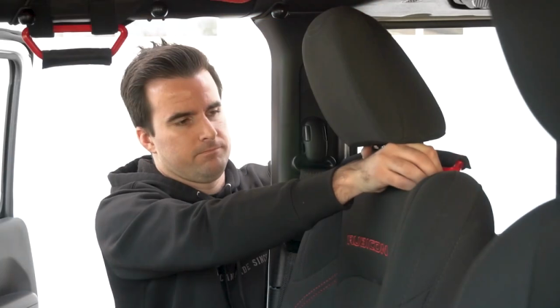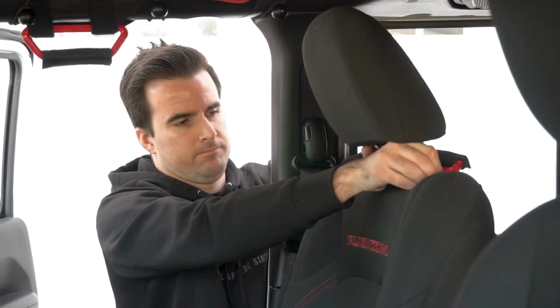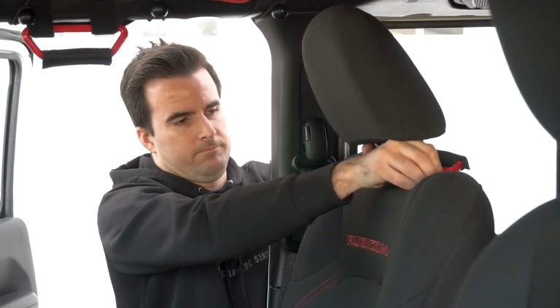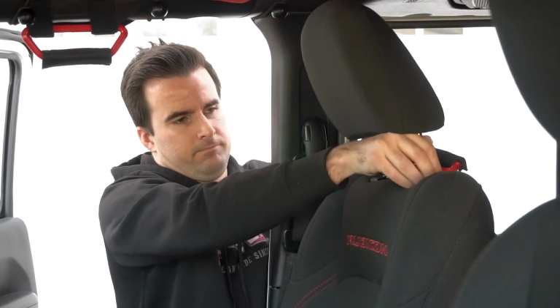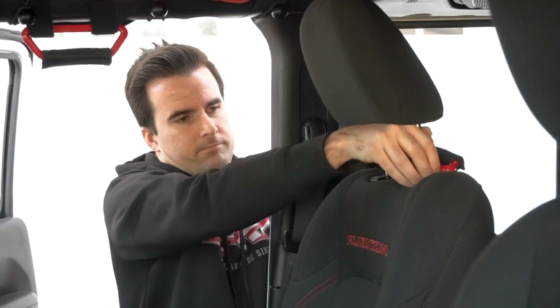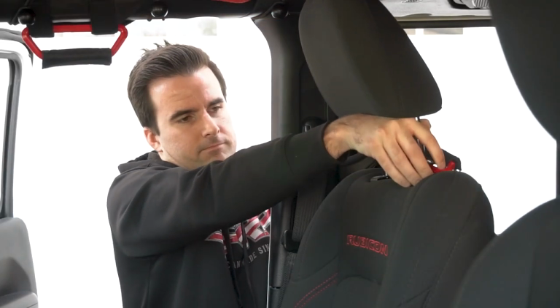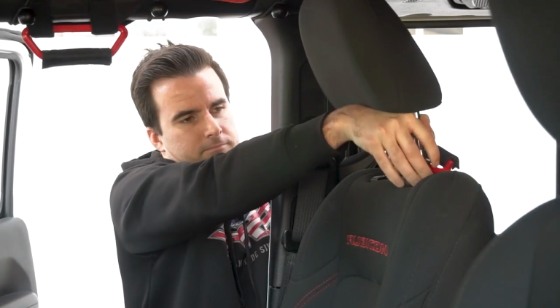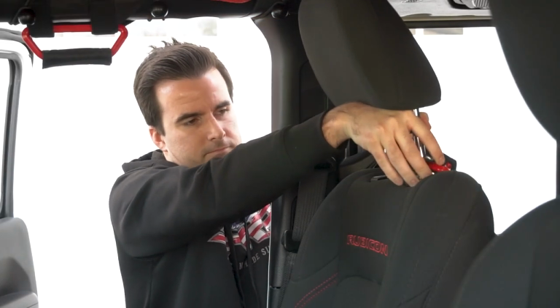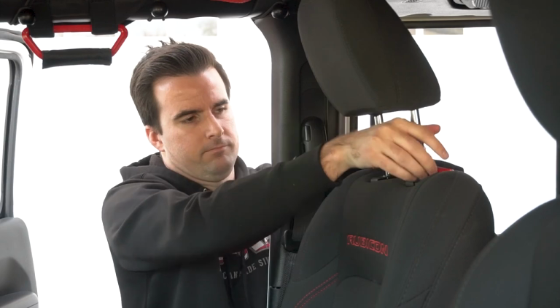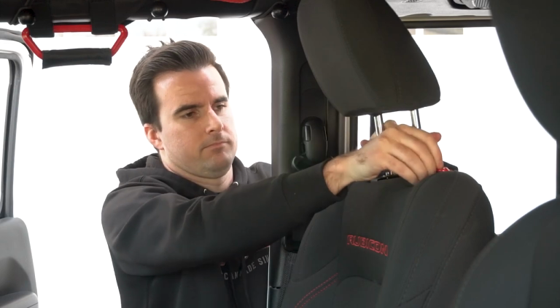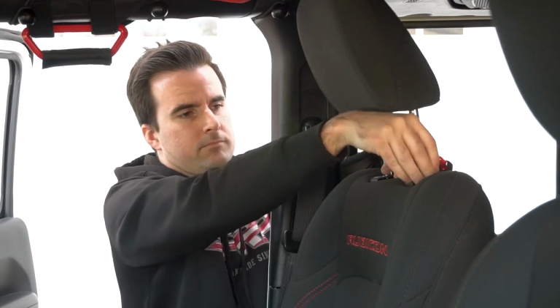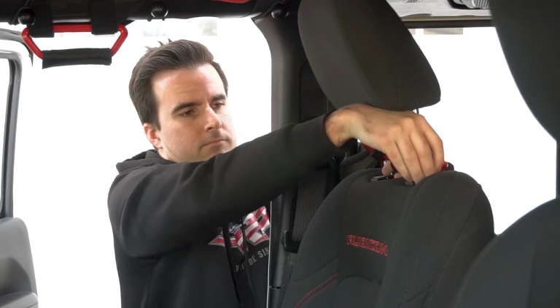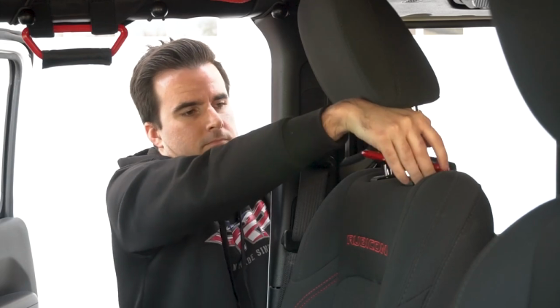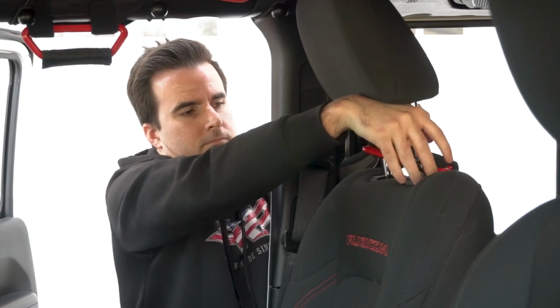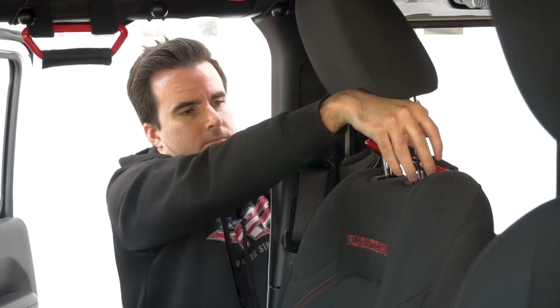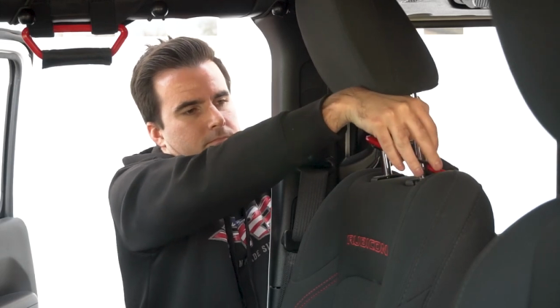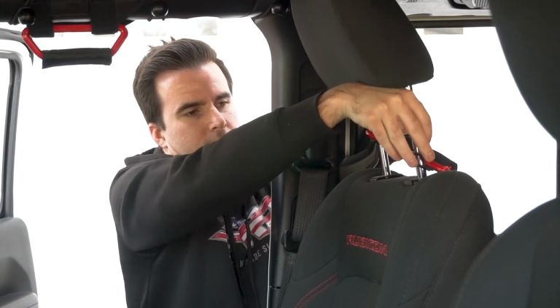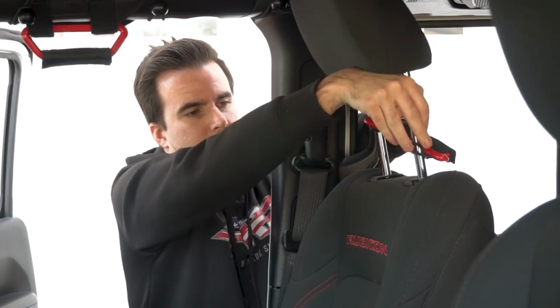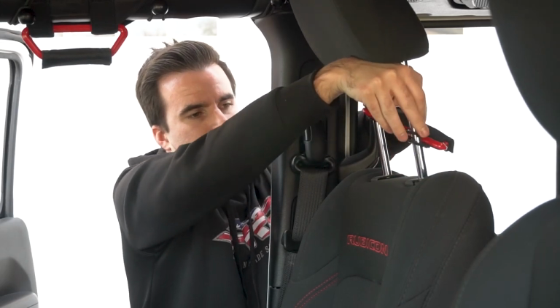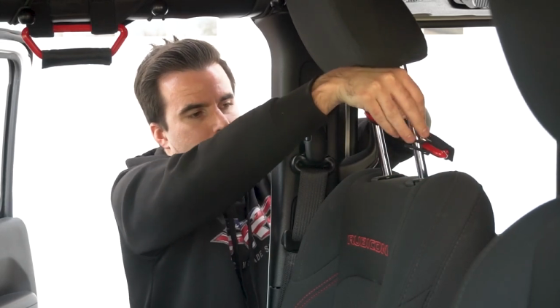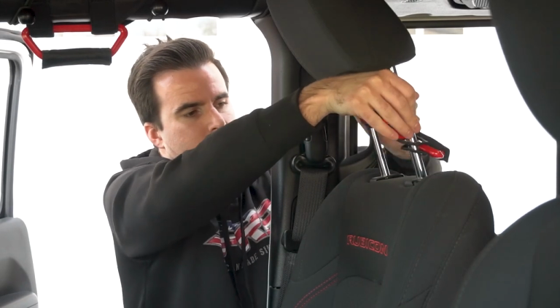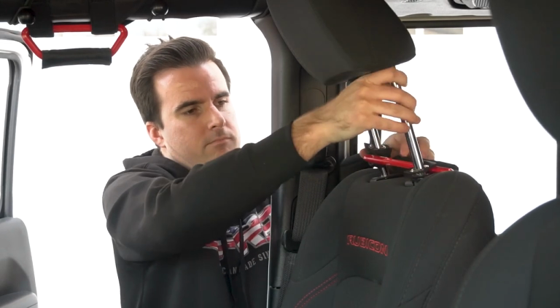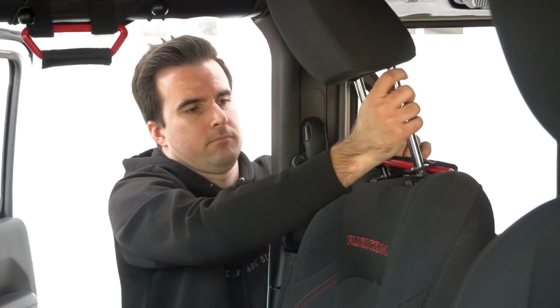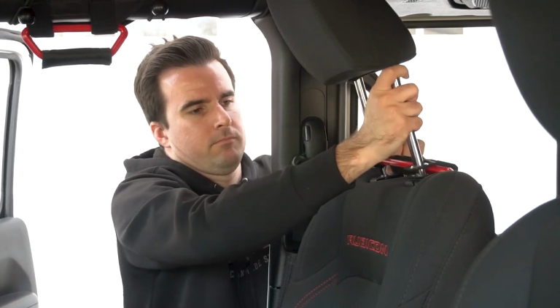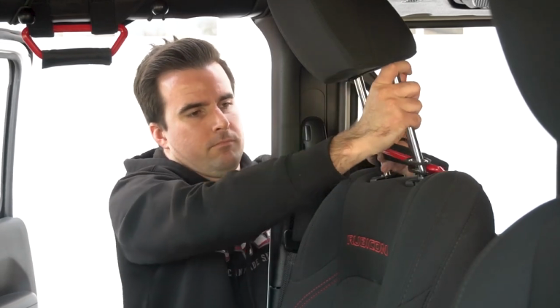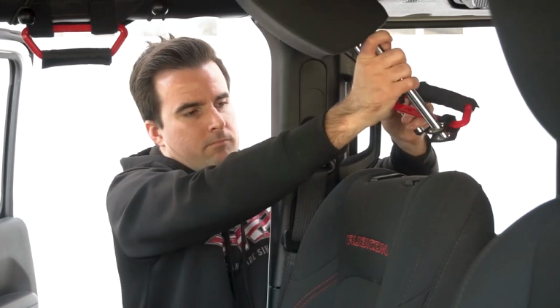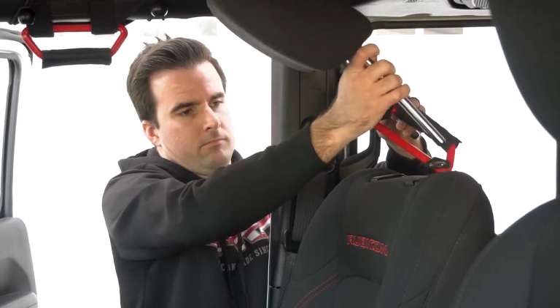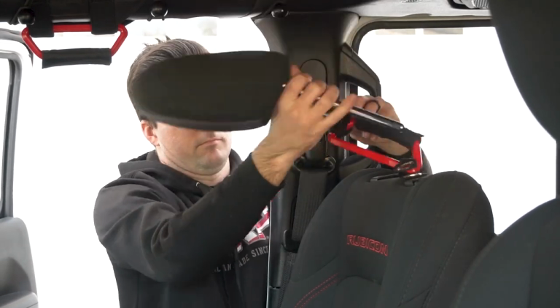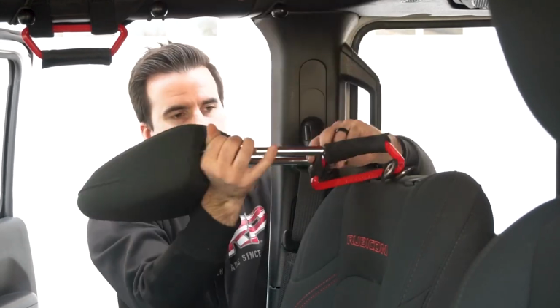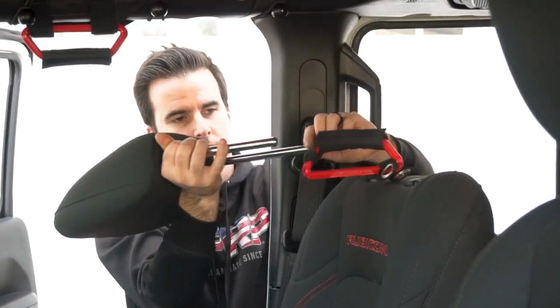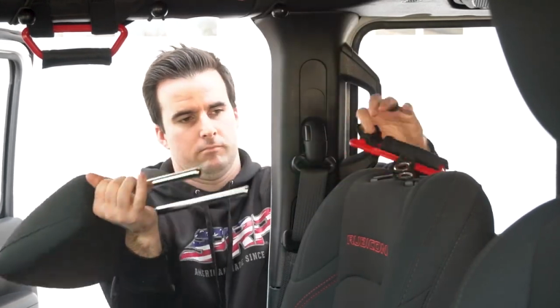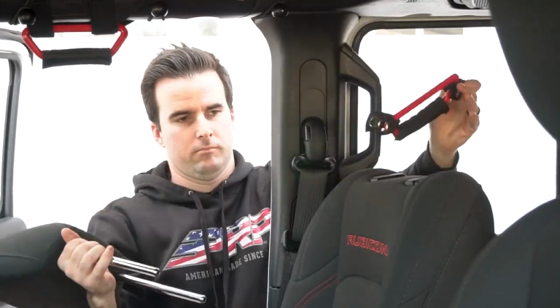The first step is going to be to remove the headrest. Use the button on the side, pull the headrest up and out.